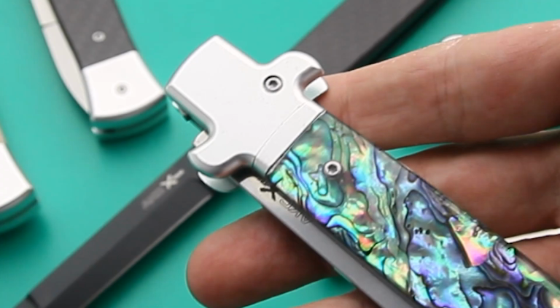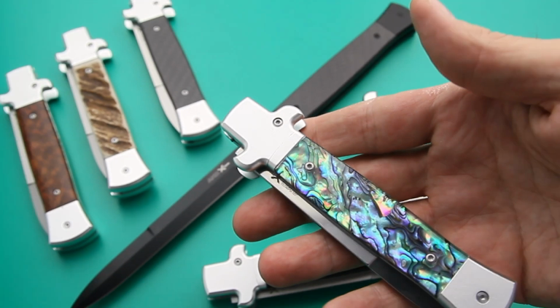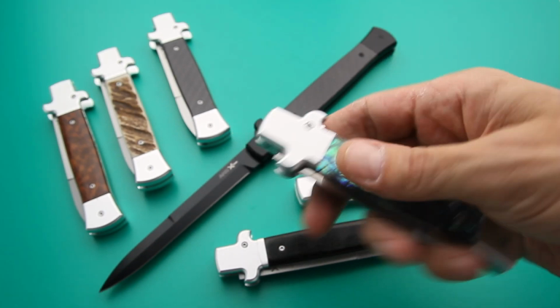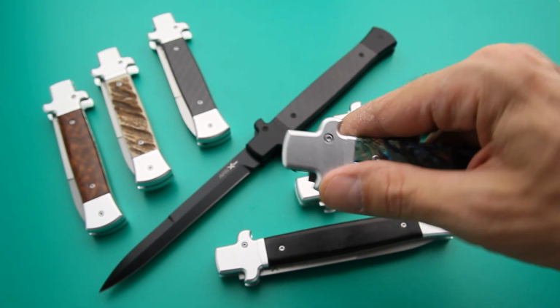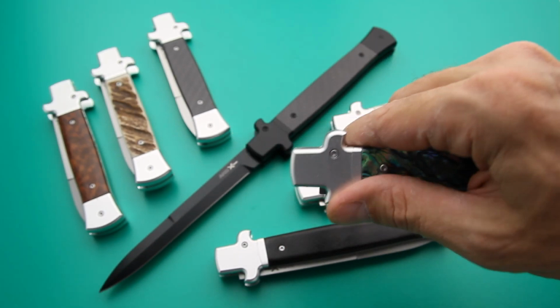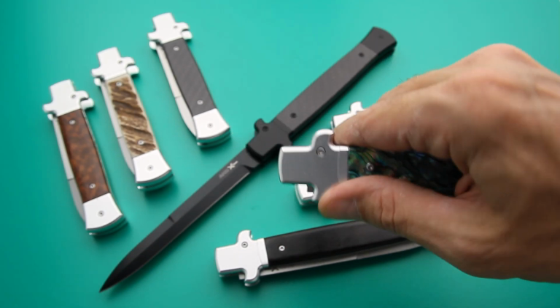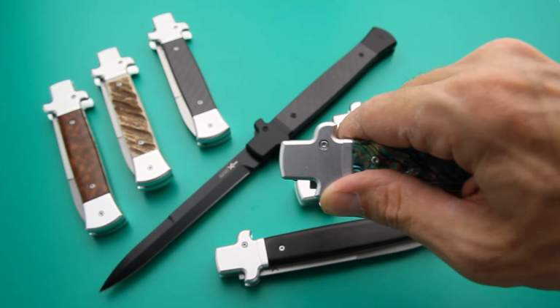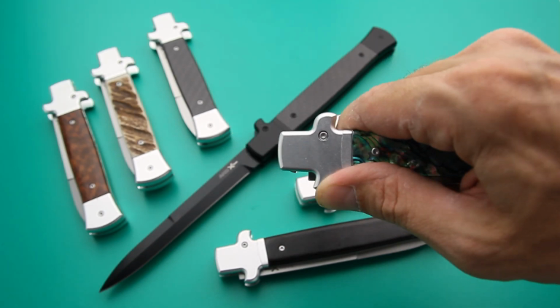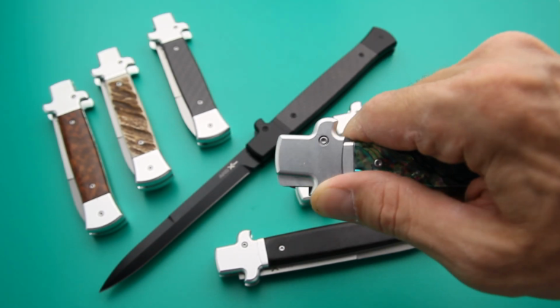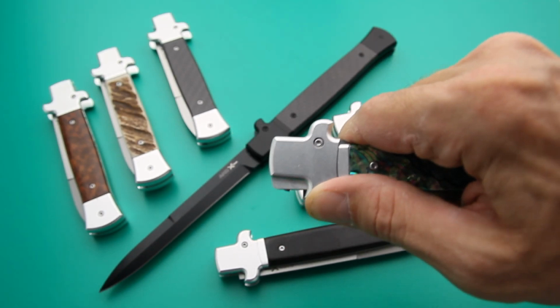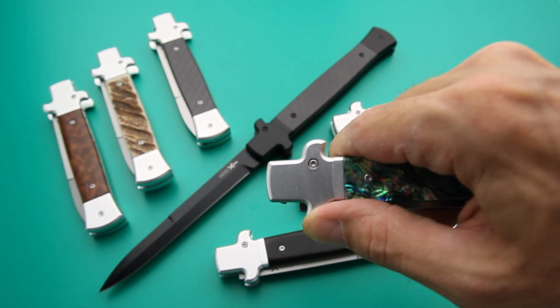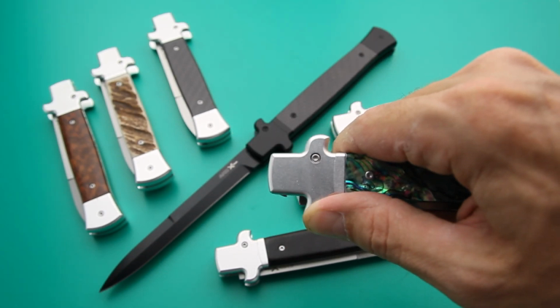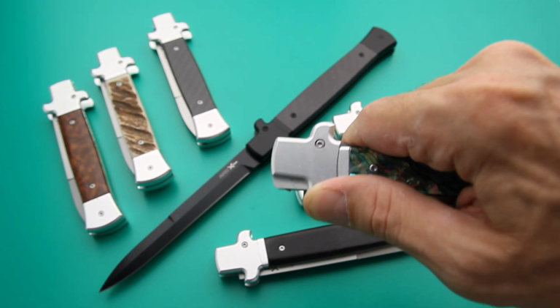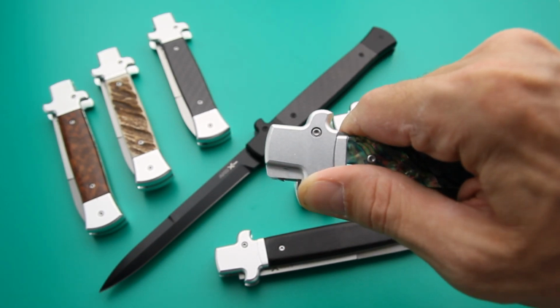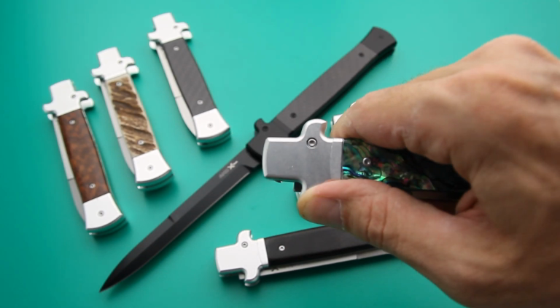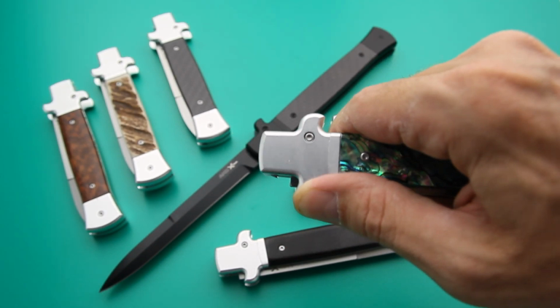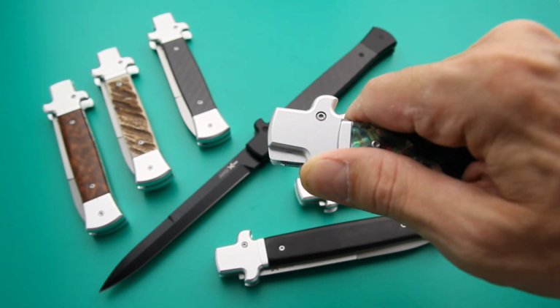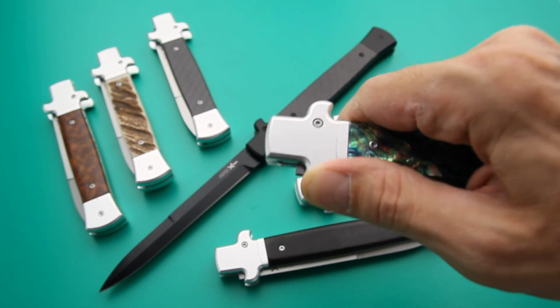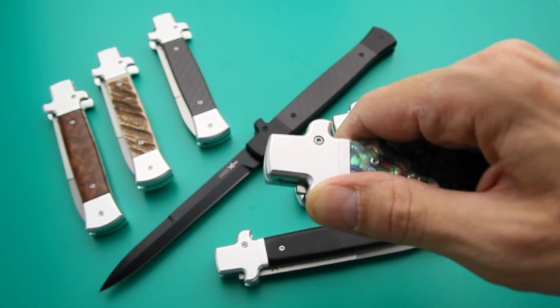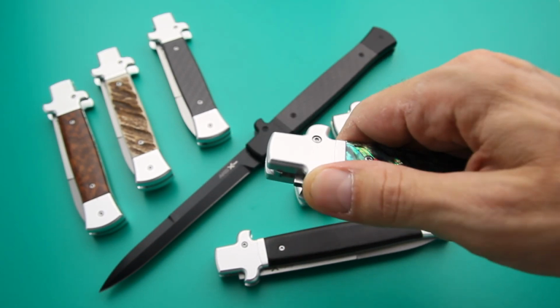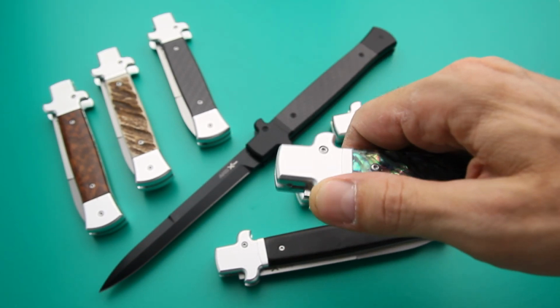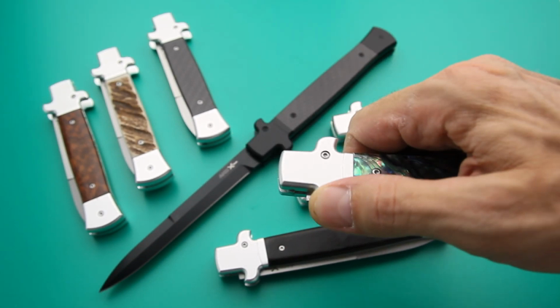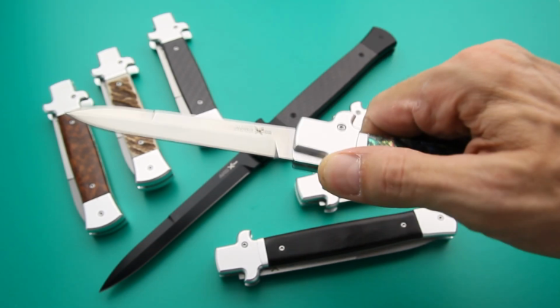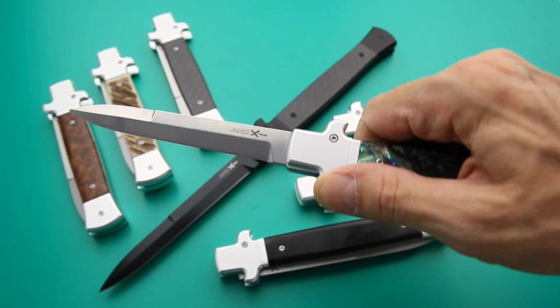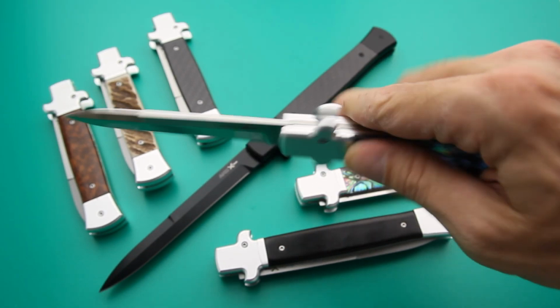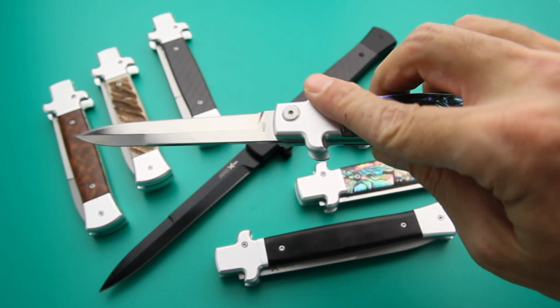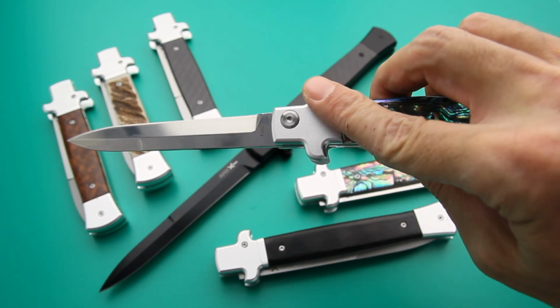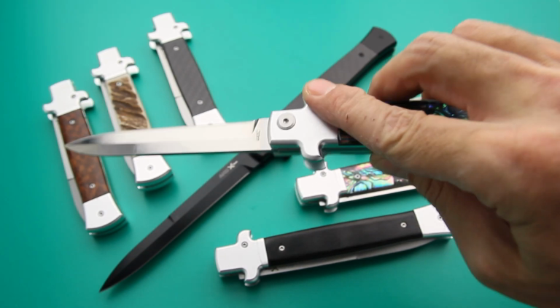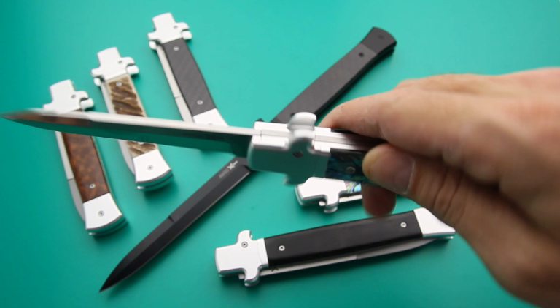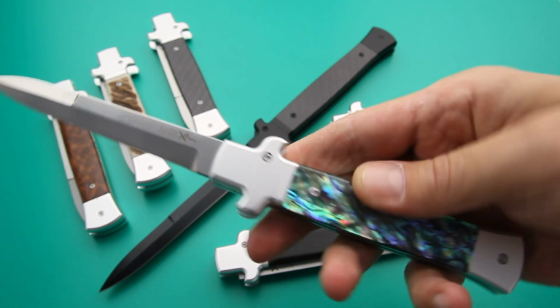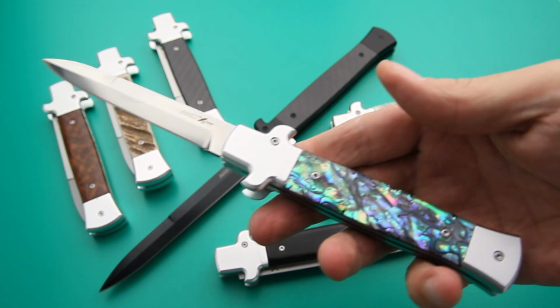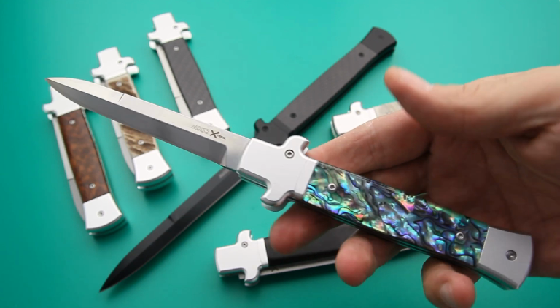To unlock the blade, simply press the top bolster upward. The same action is used to close it securely.